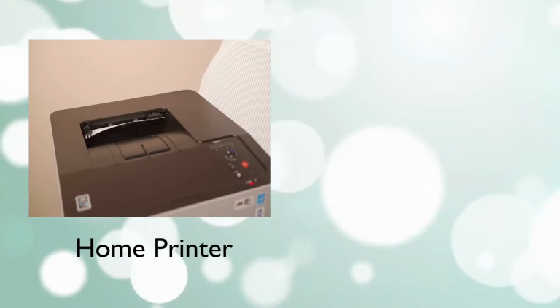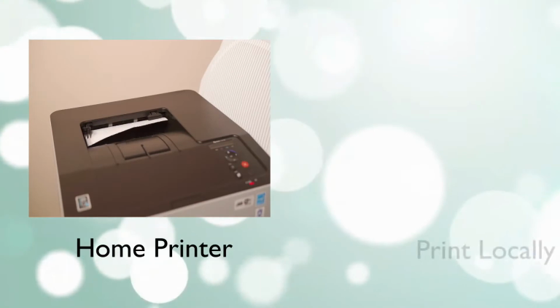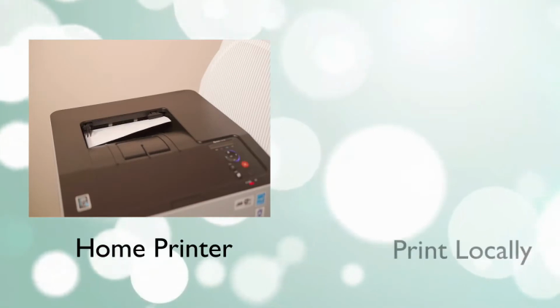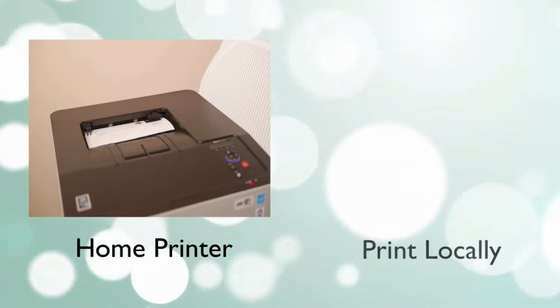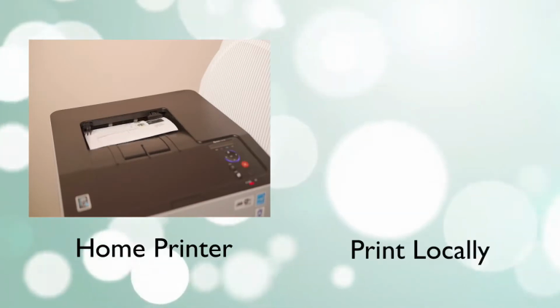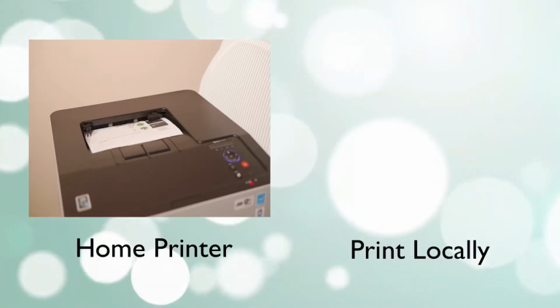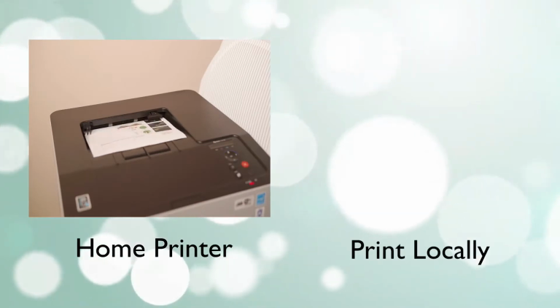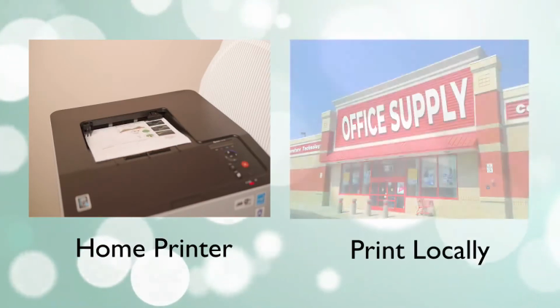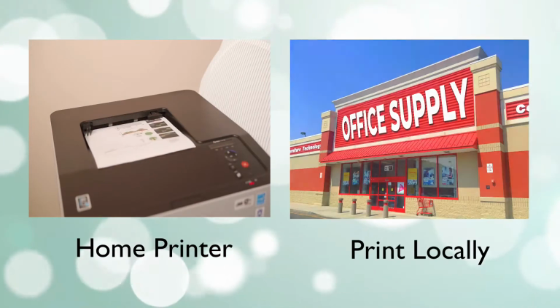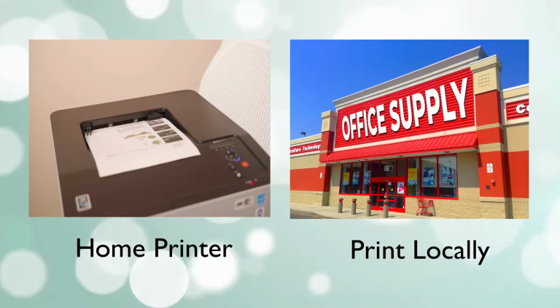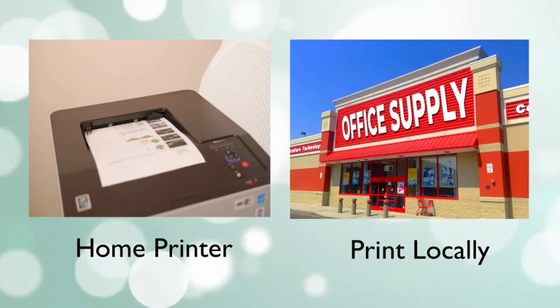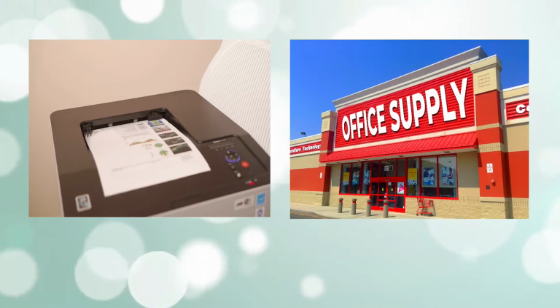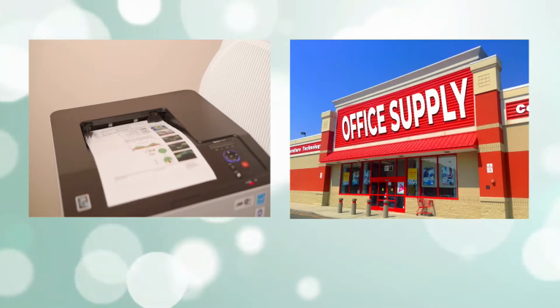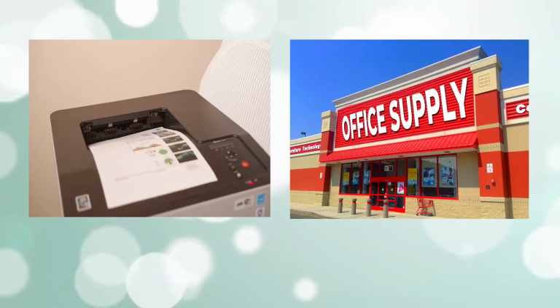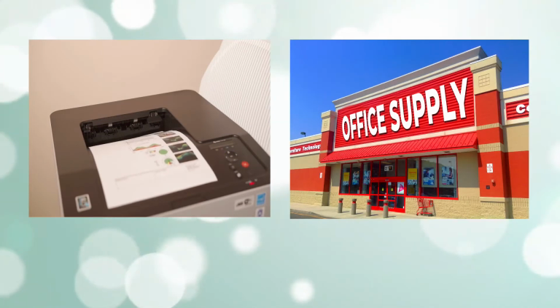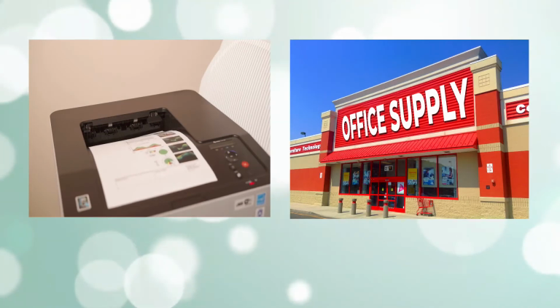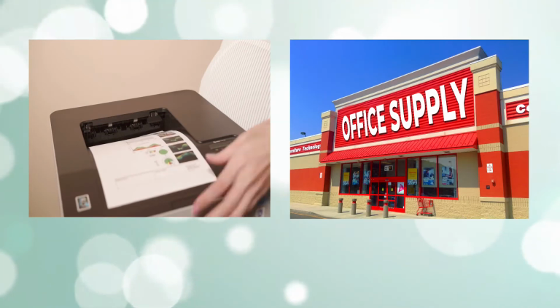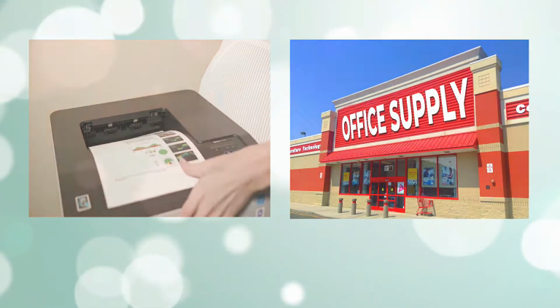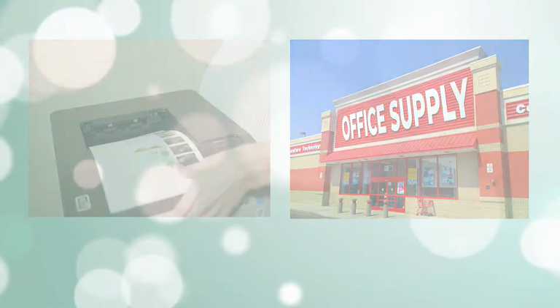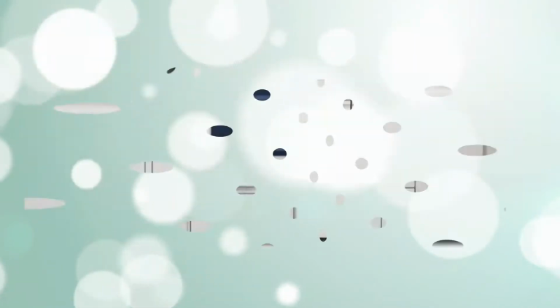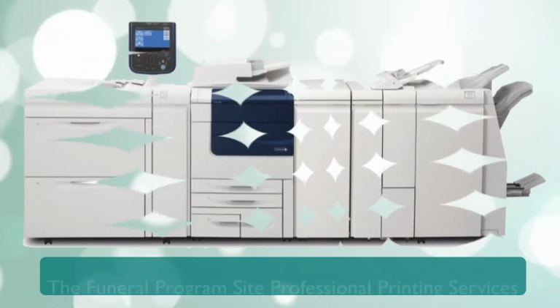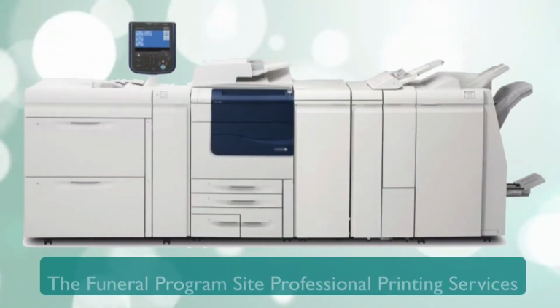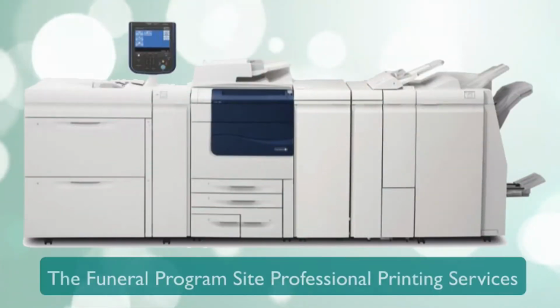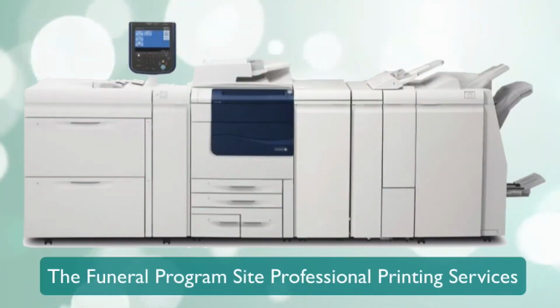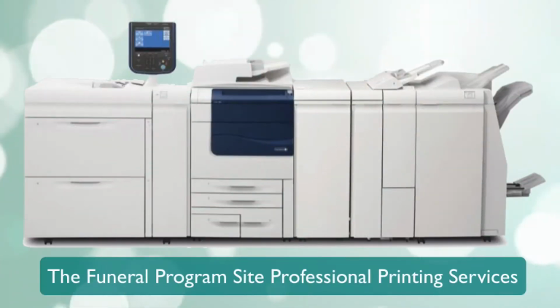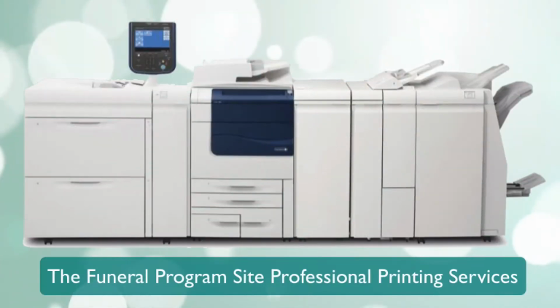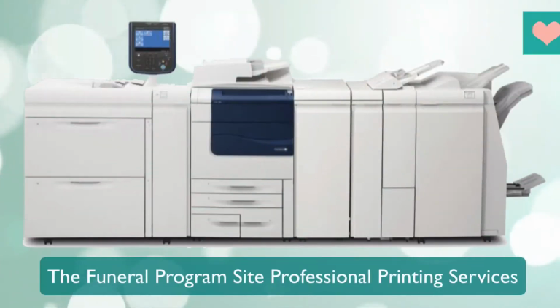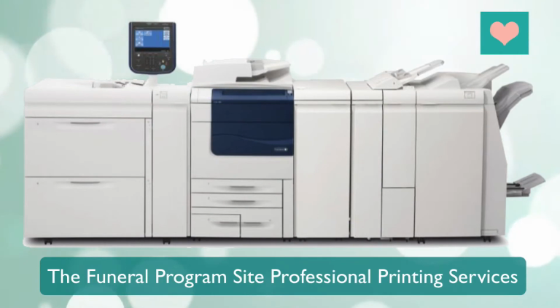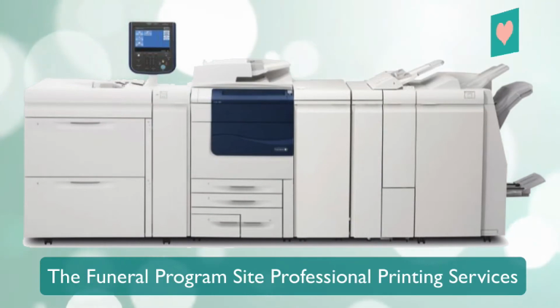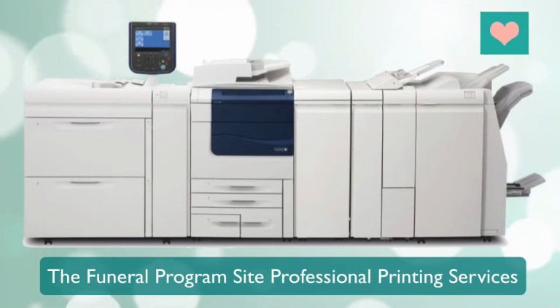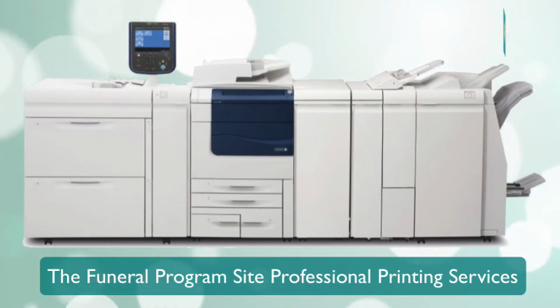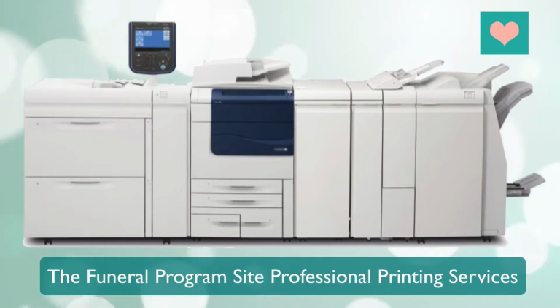You can print the completed program on your own home printer, at a local print shop, or use the Funeral Program Site Professional Printing Service.